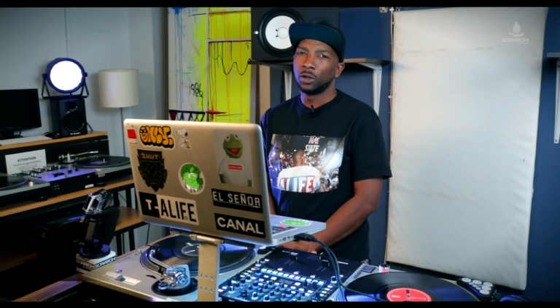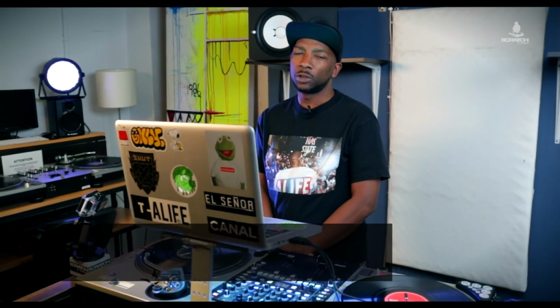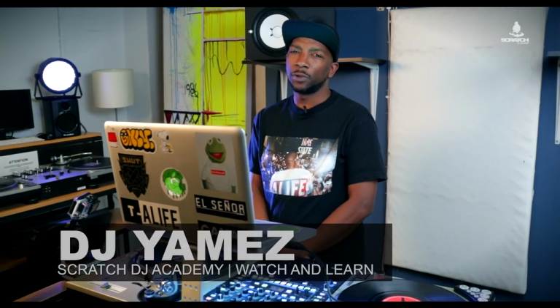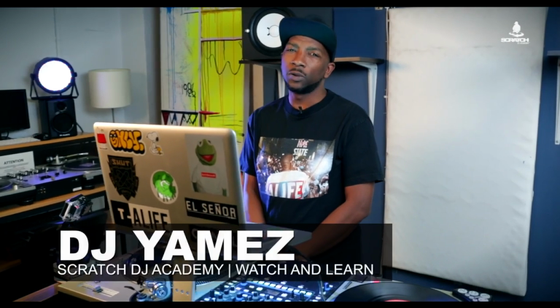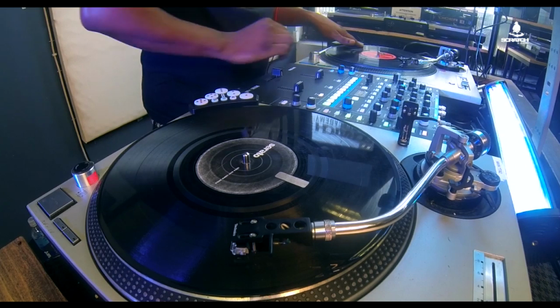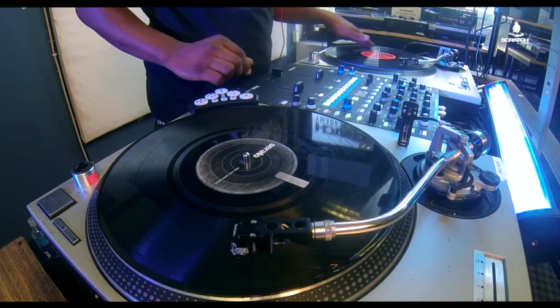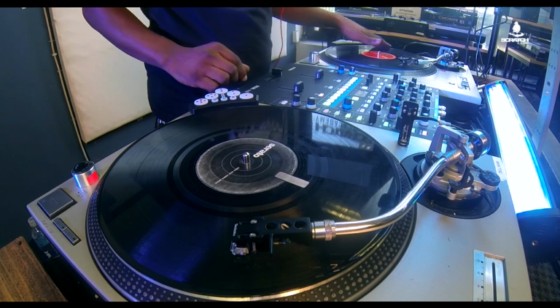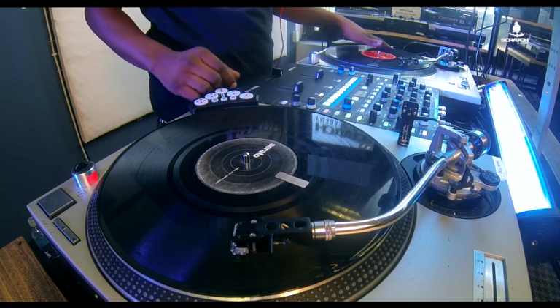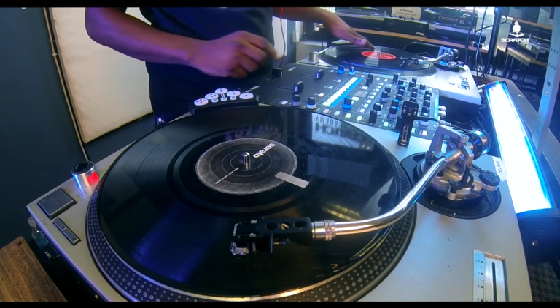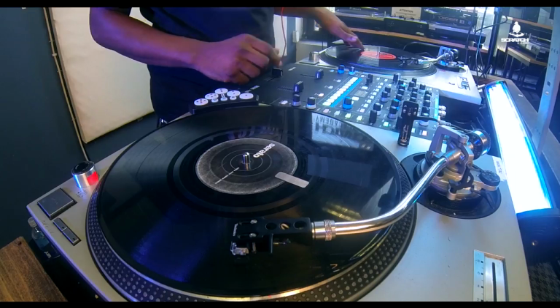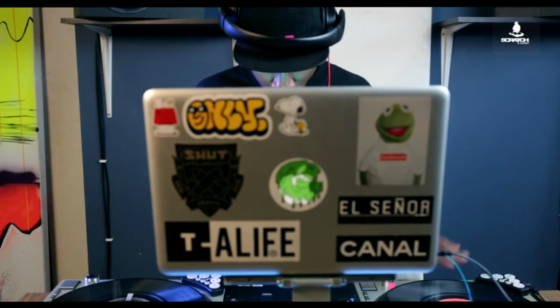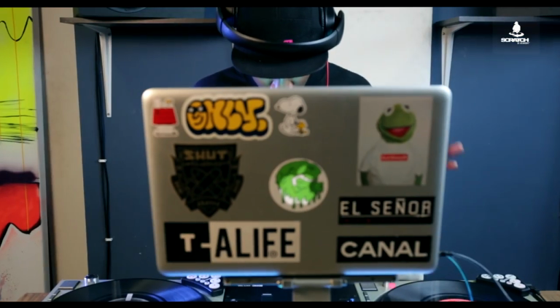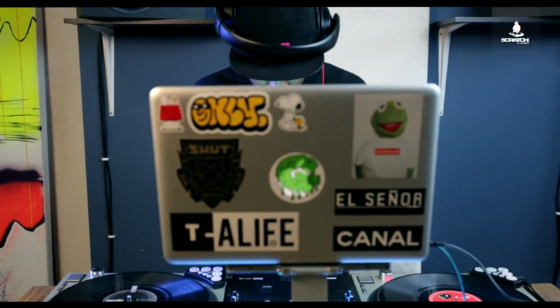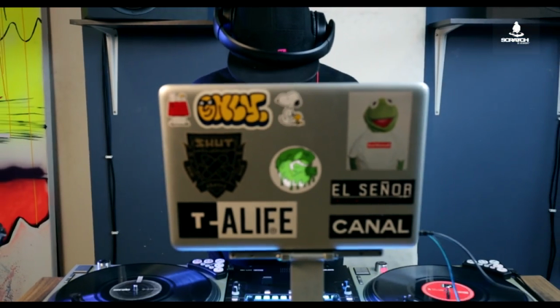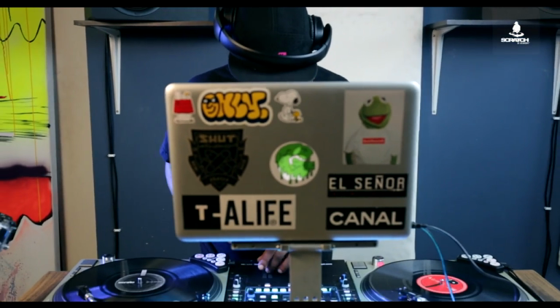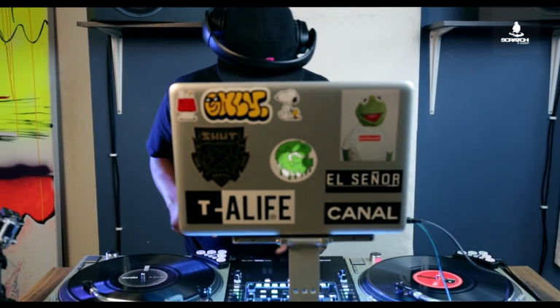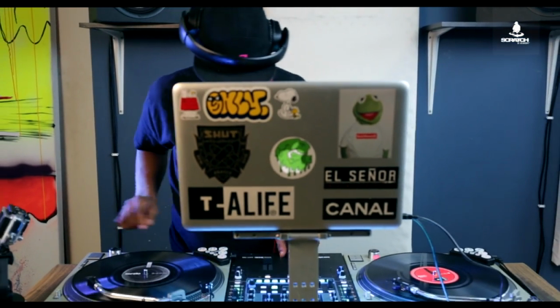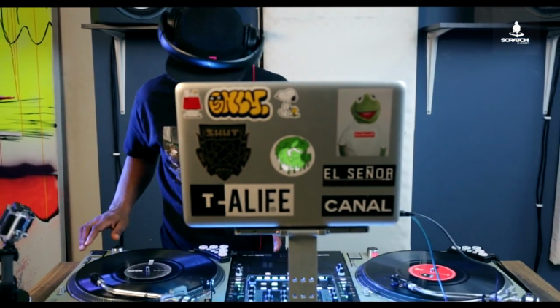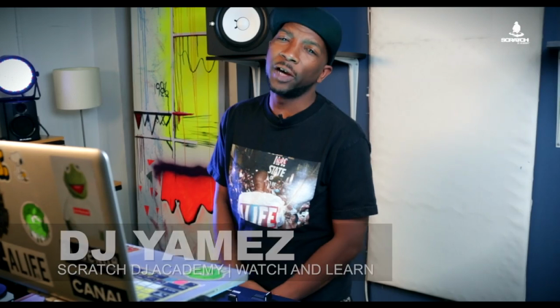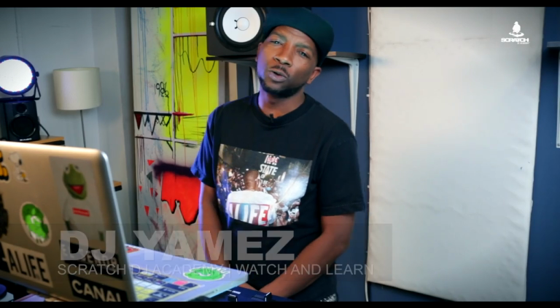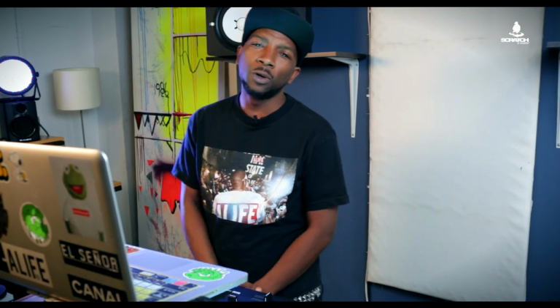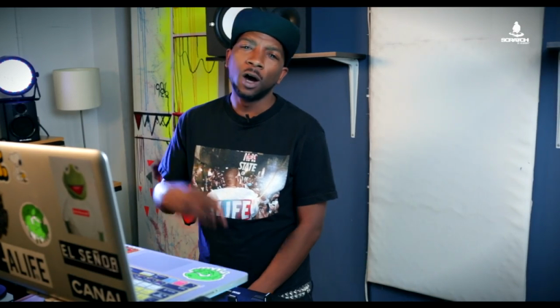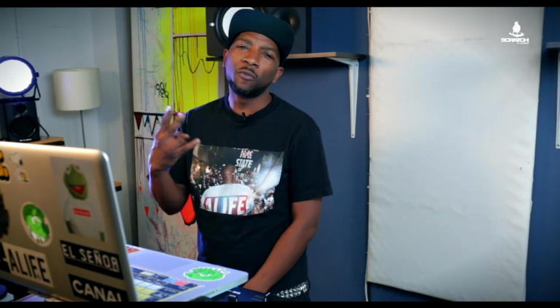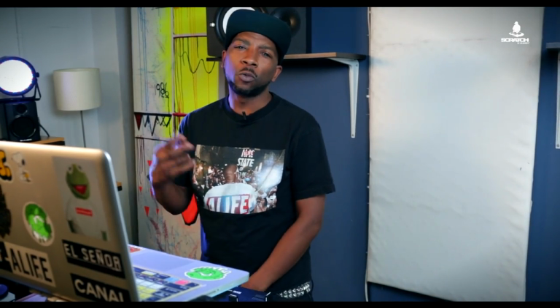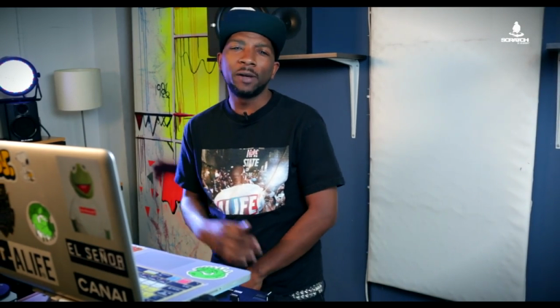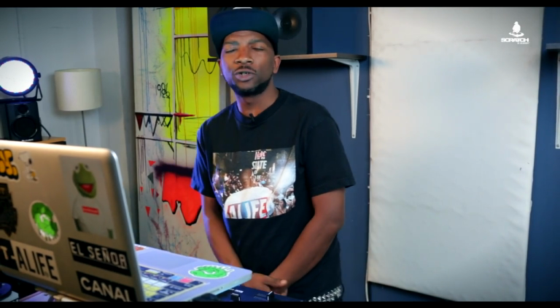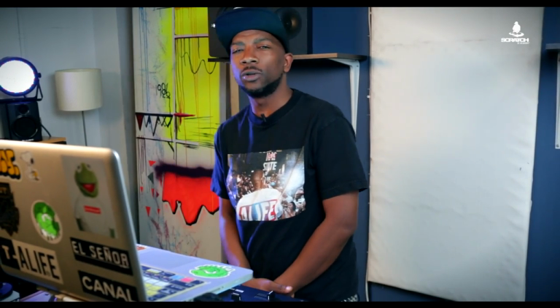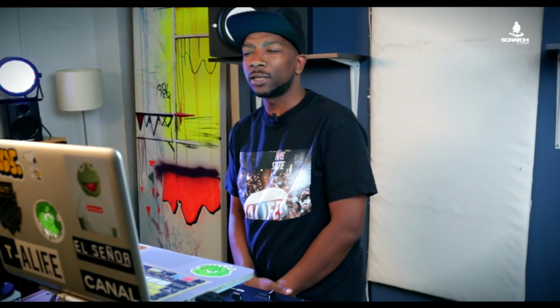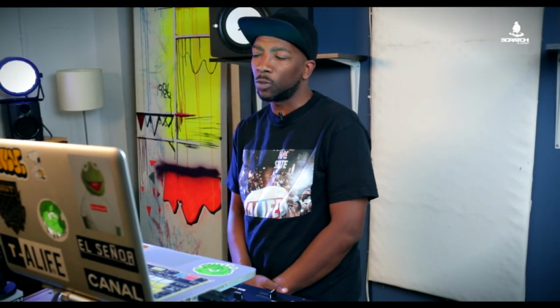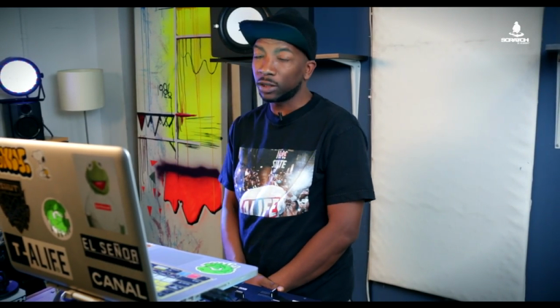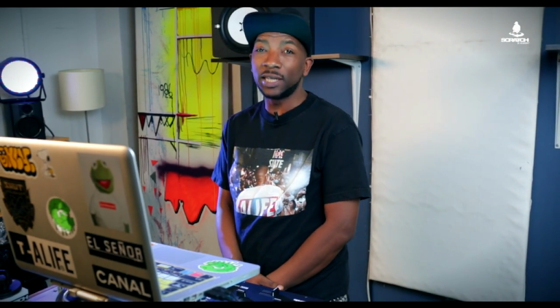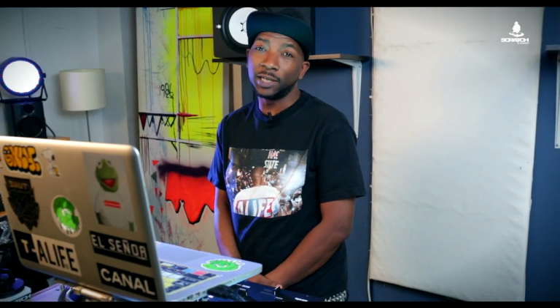What's up? It's DJ Yamez here at Scratch Academy, representing Gold Whistle Fame School Huff Worldwide, about to show you guys how to work the Dicer.